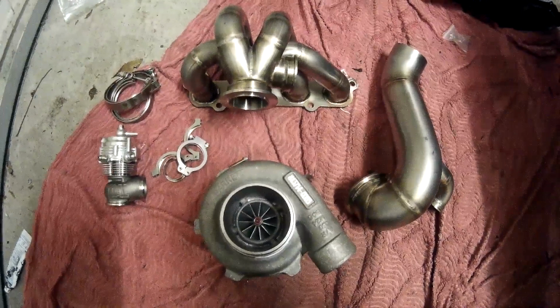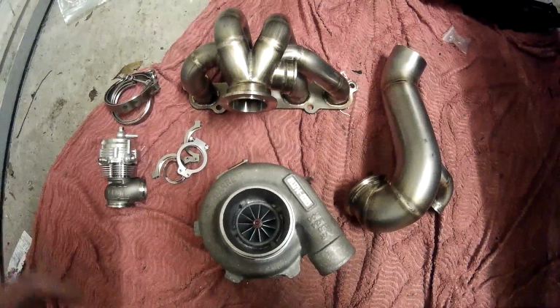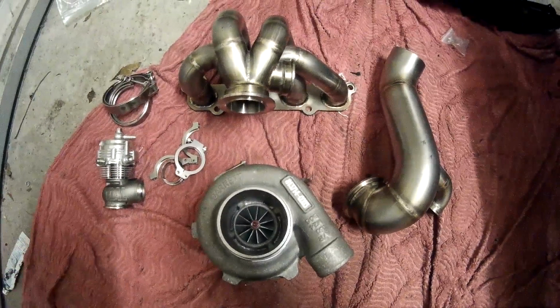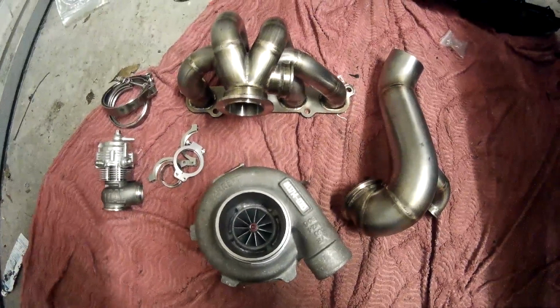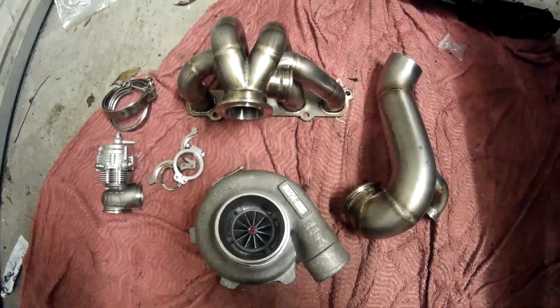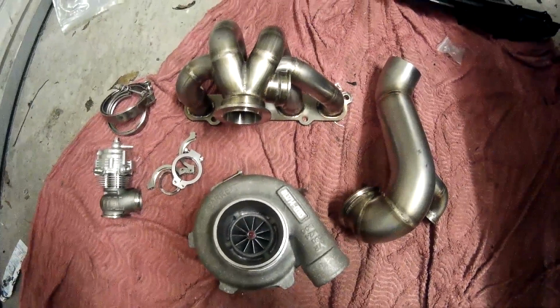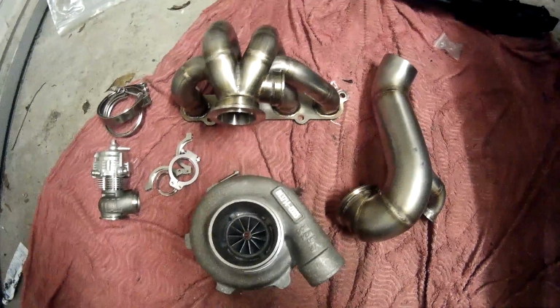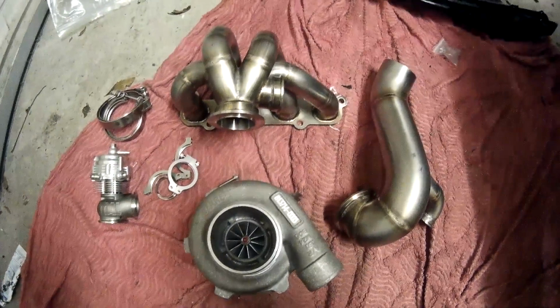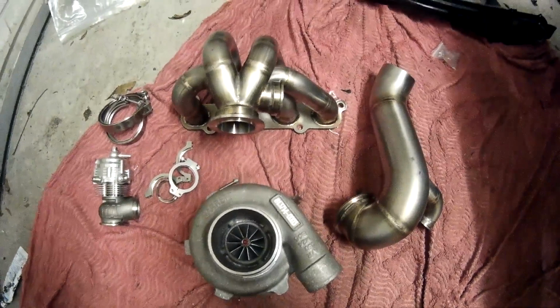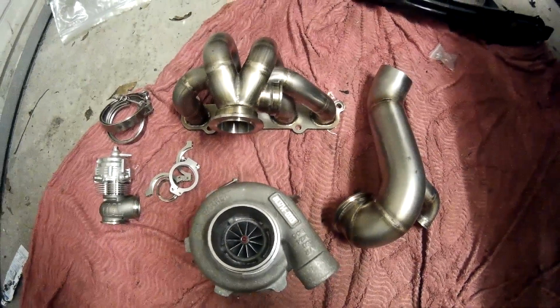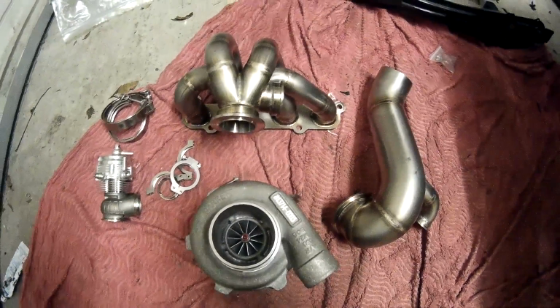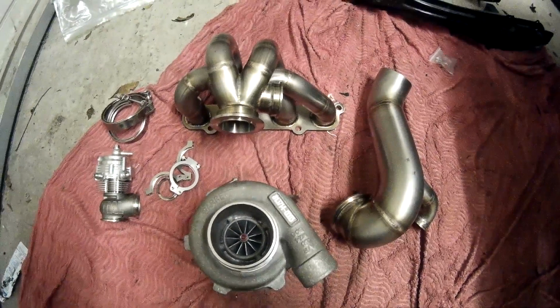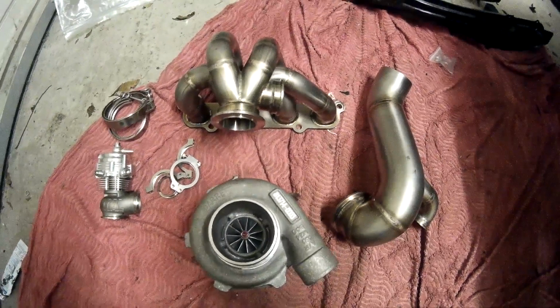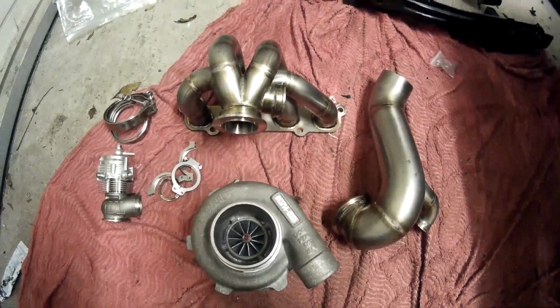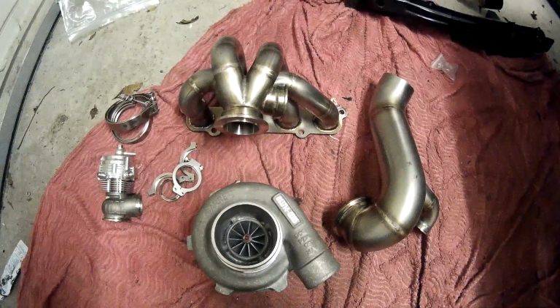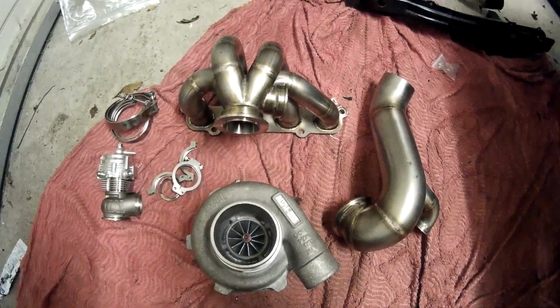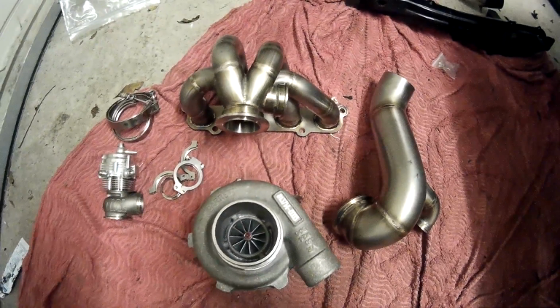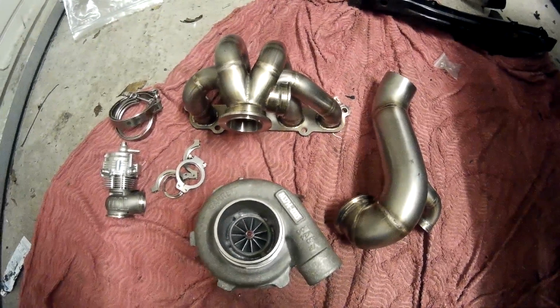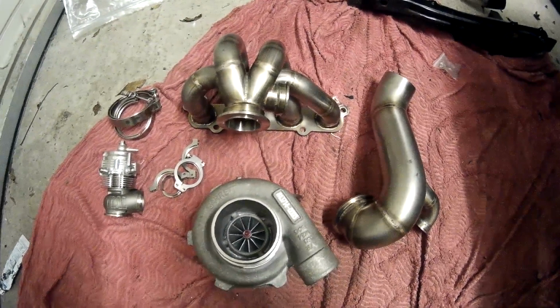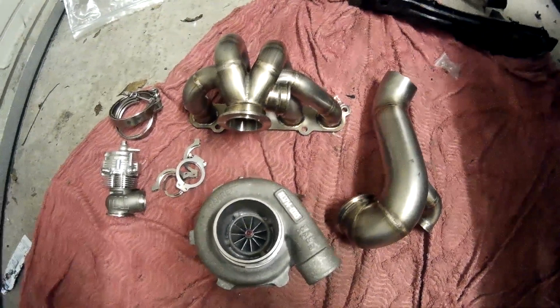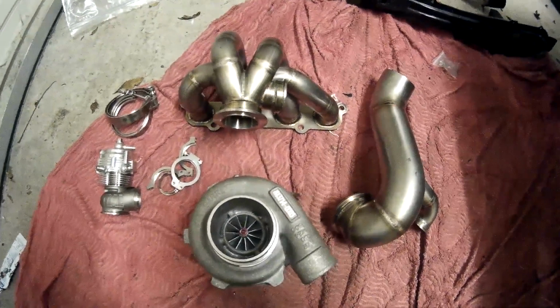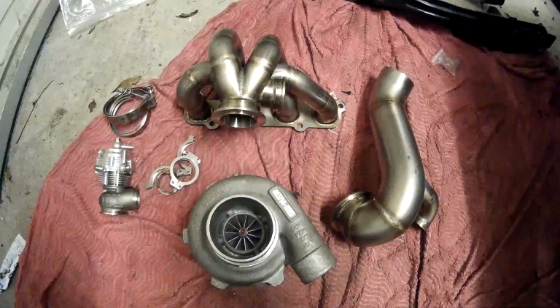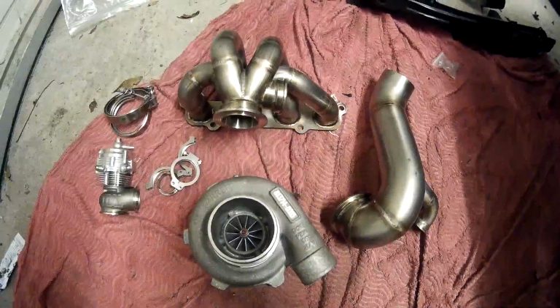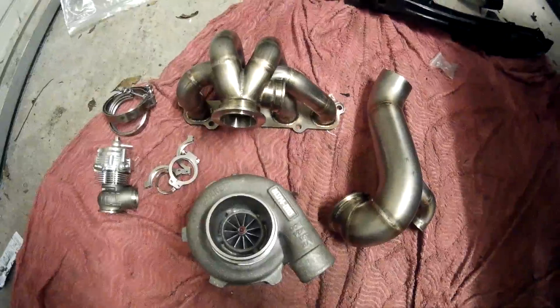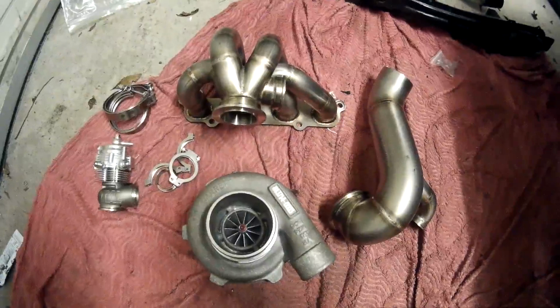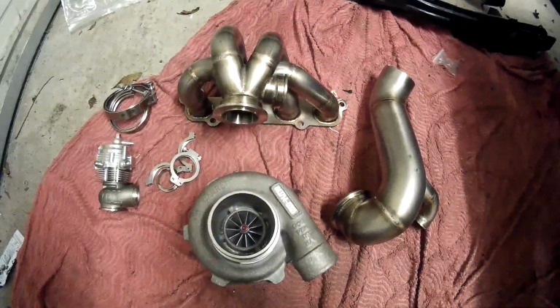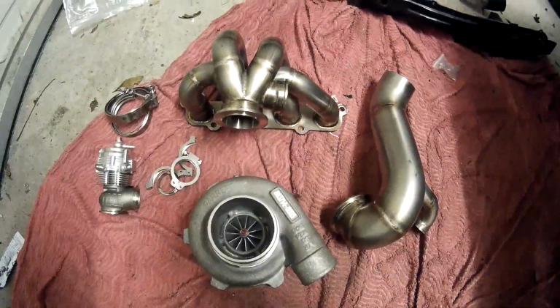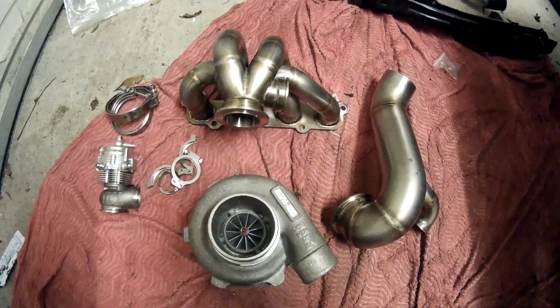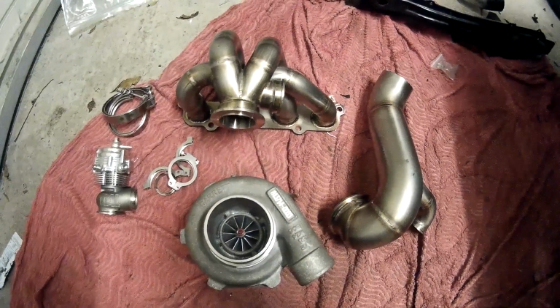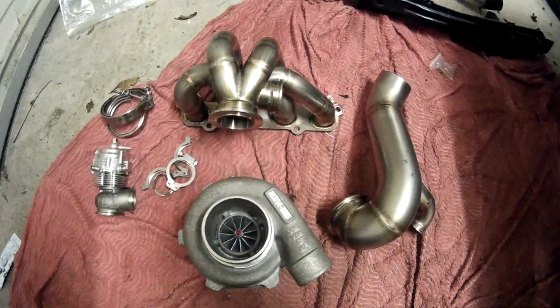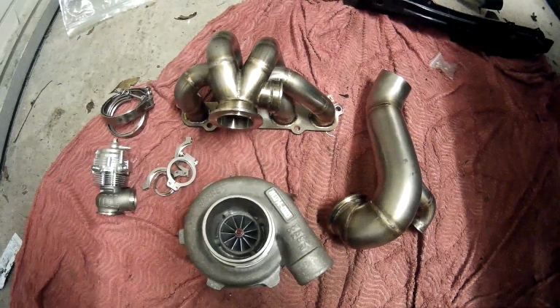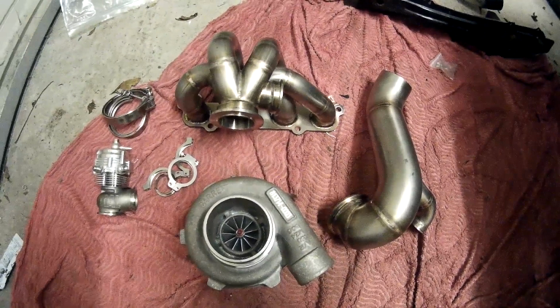So I picked up the new kit off Lee yesterday and I thought I'd give you guys a look at it.